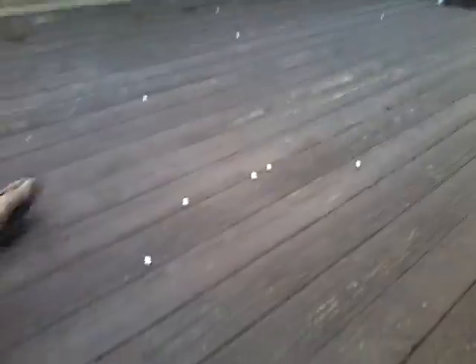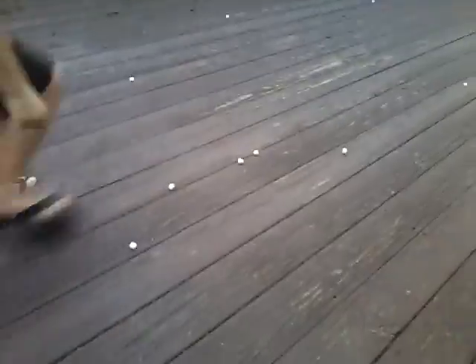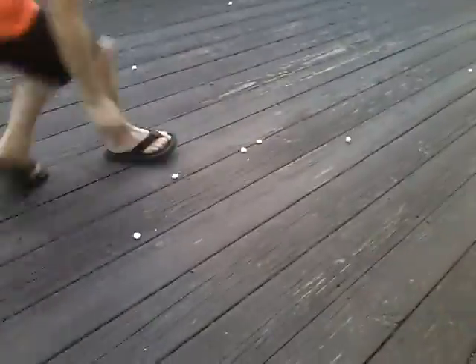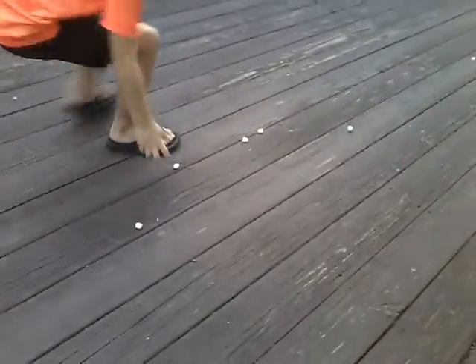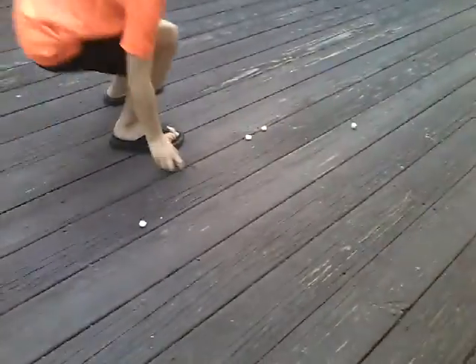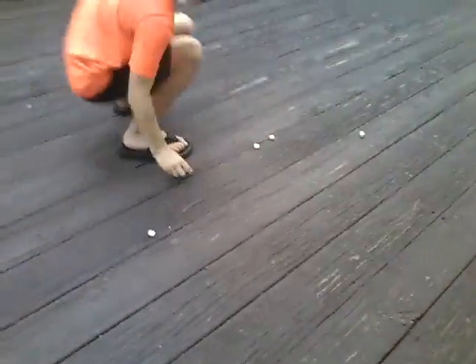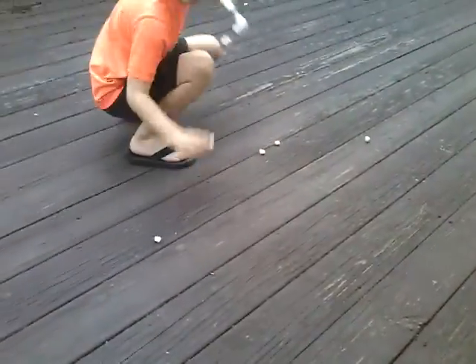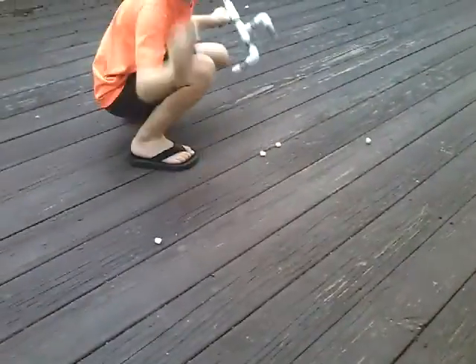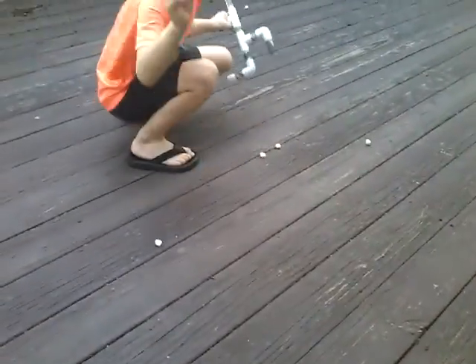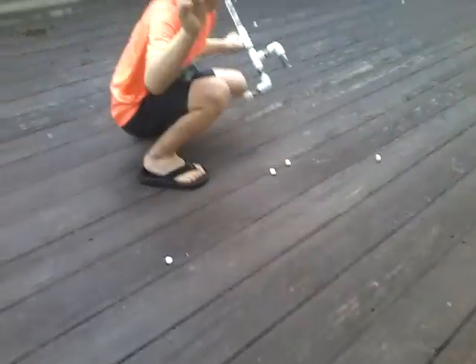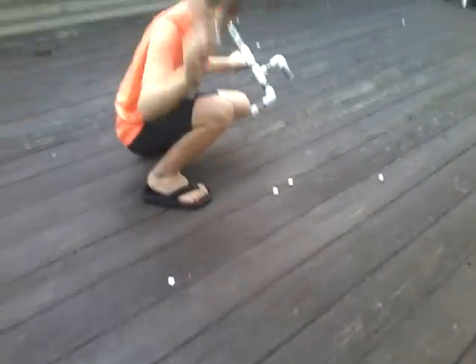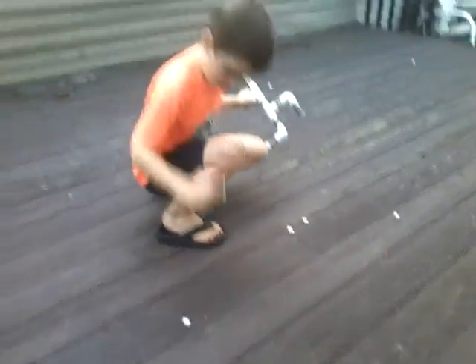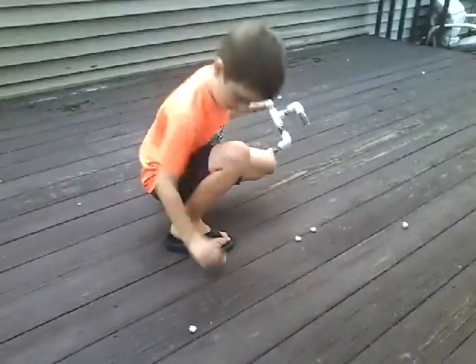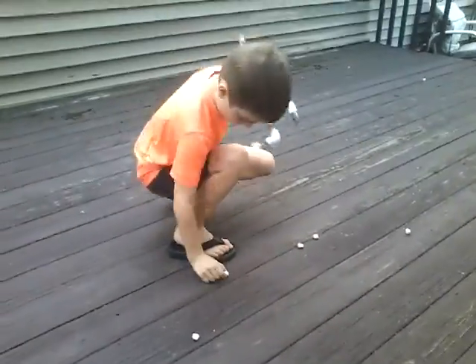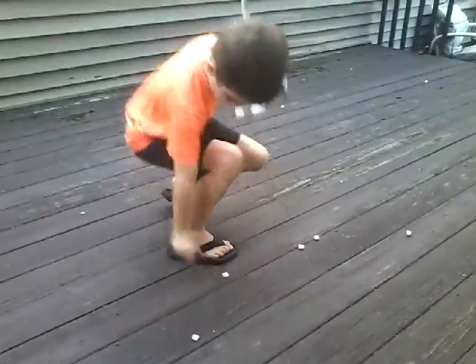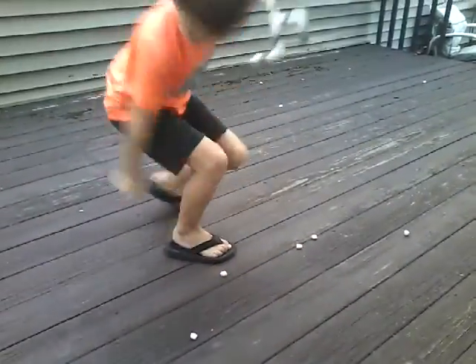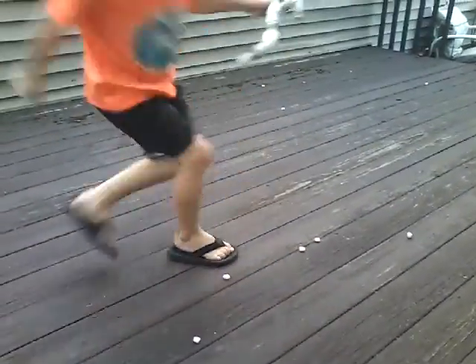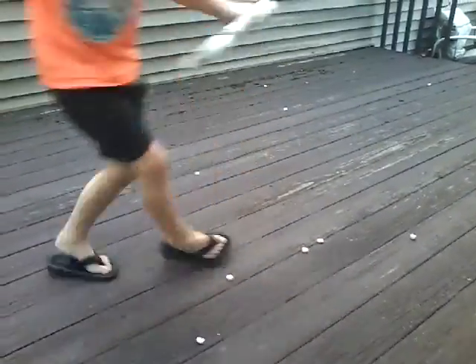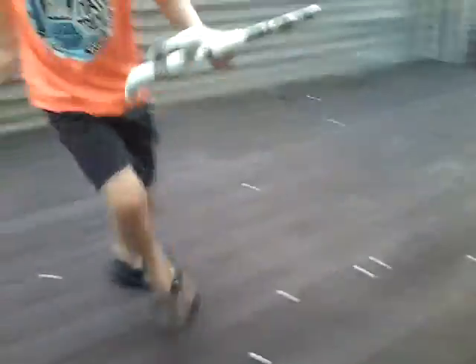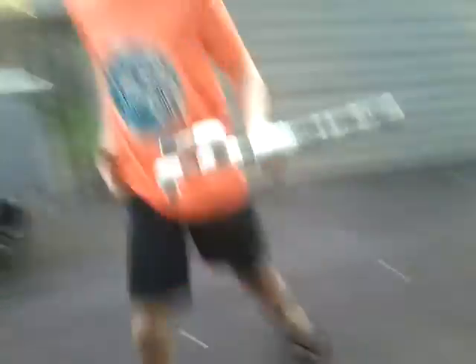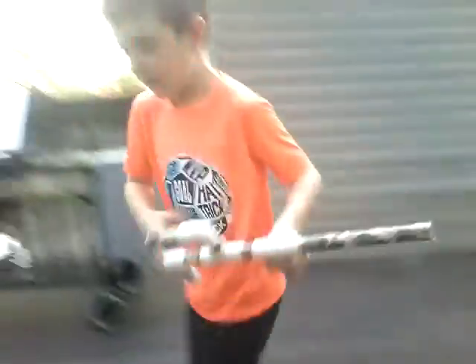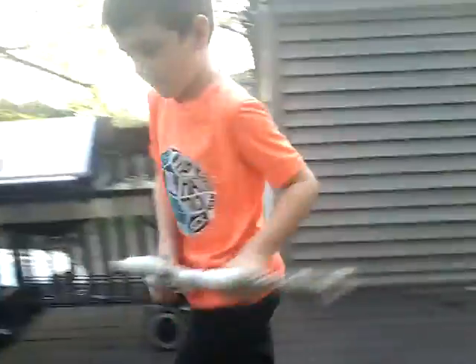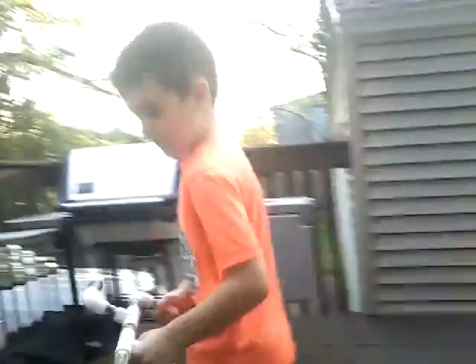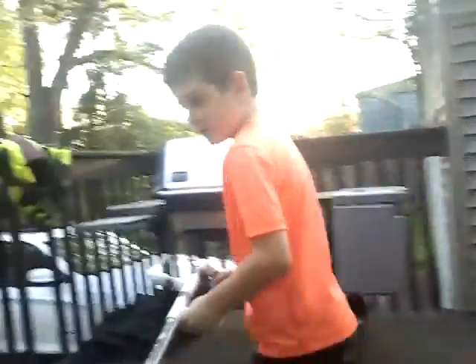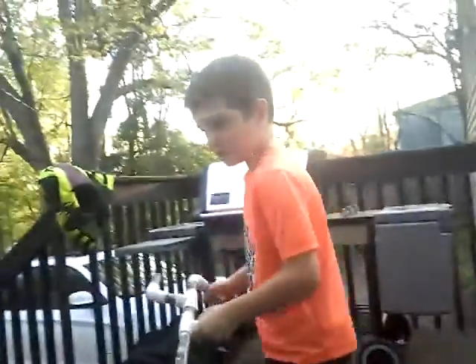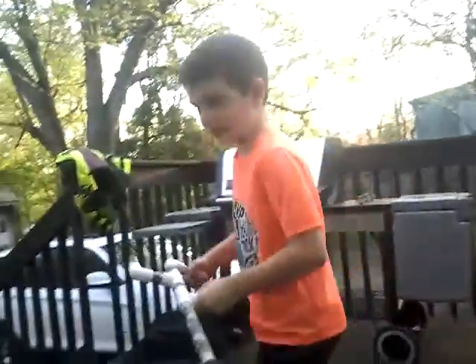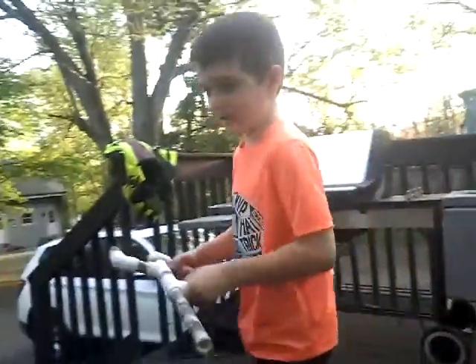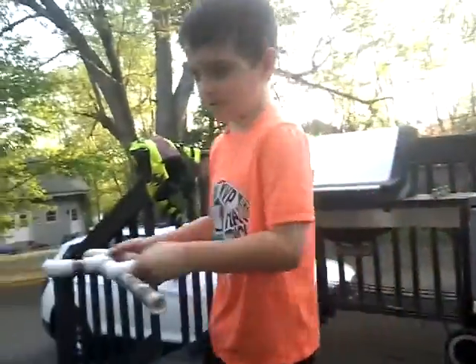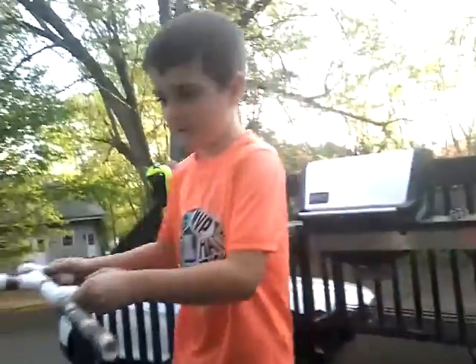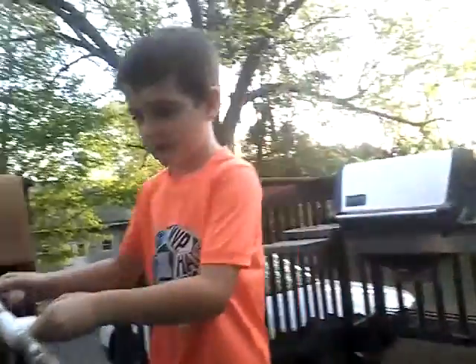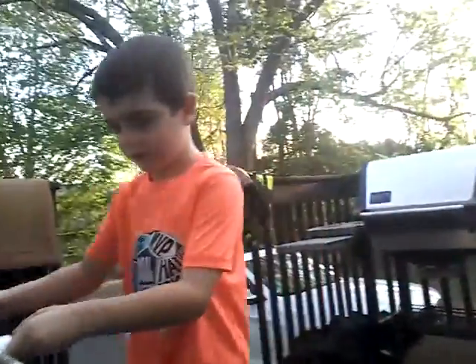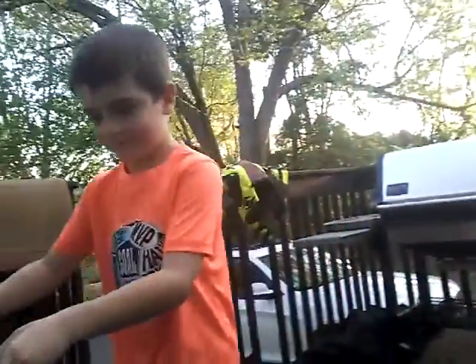So, it went right over here. I'm going to show you how to make it.